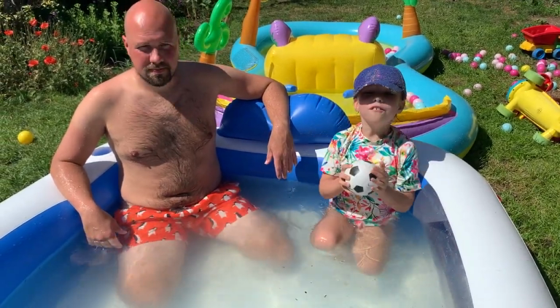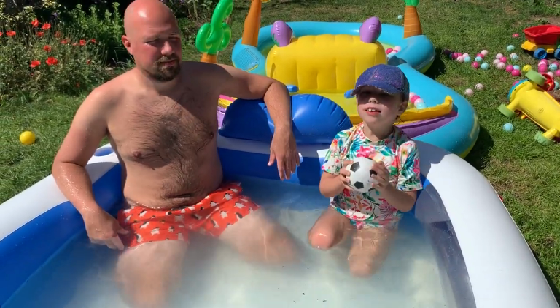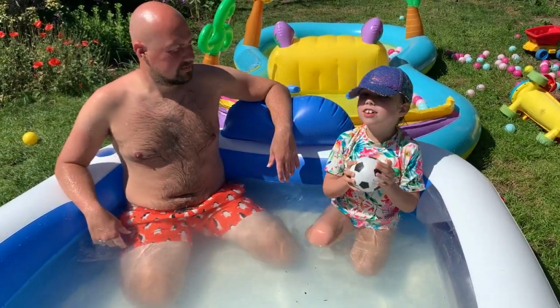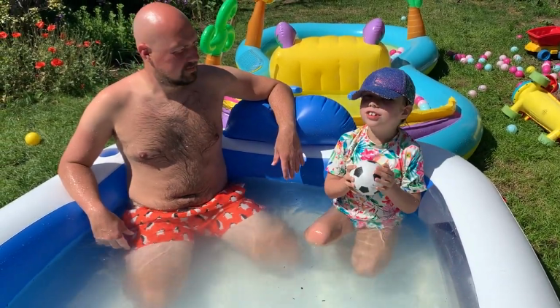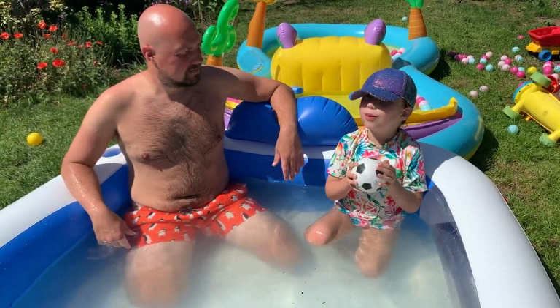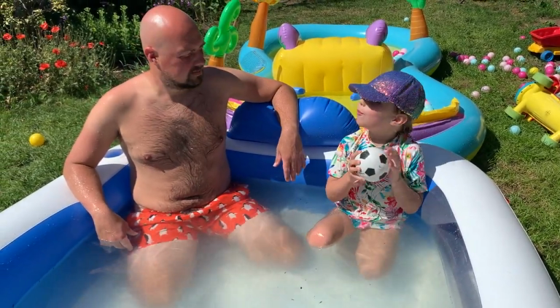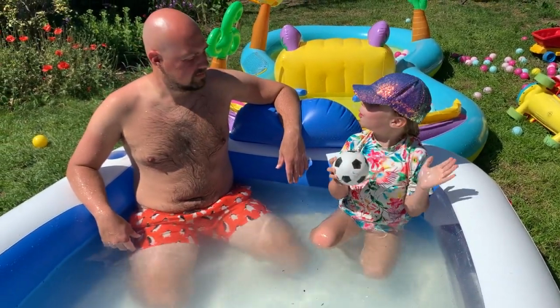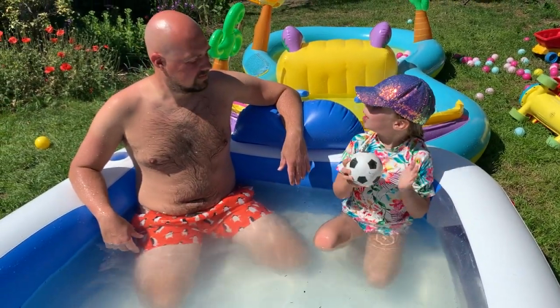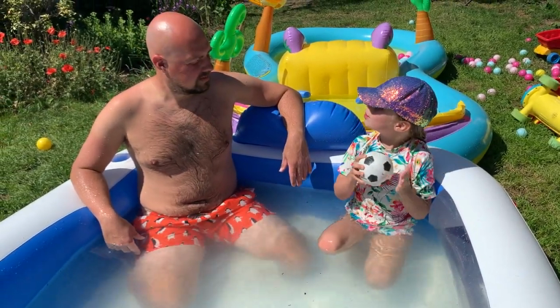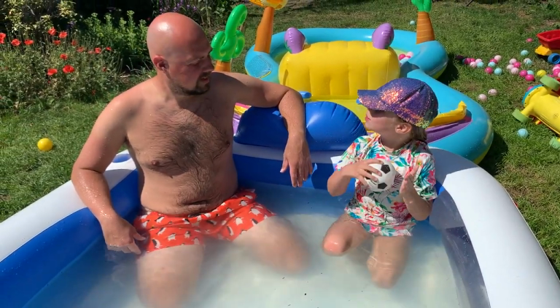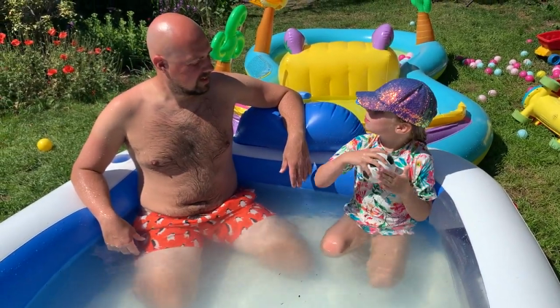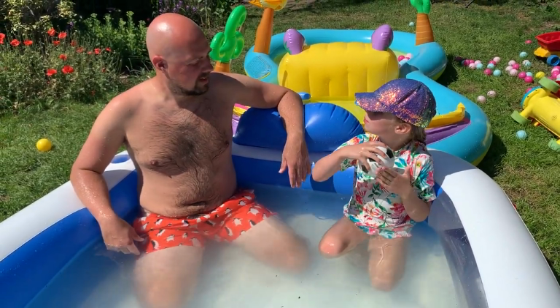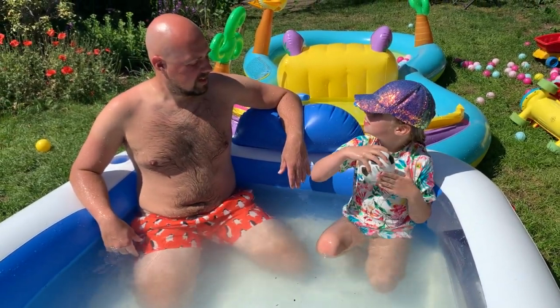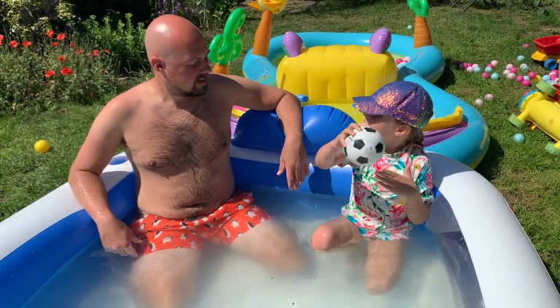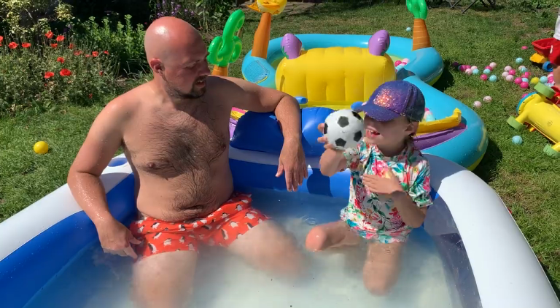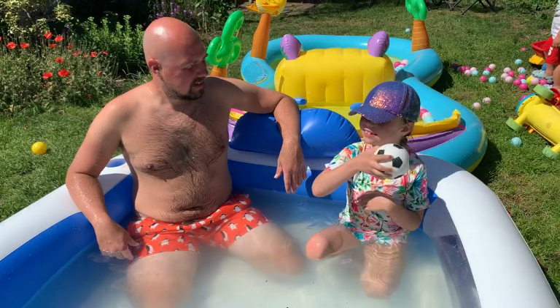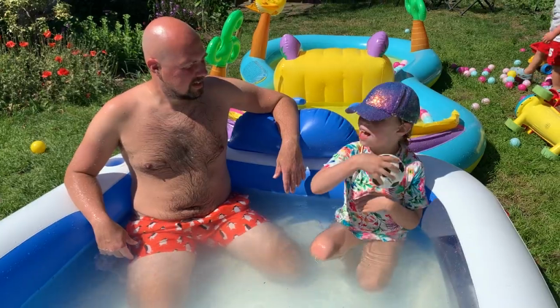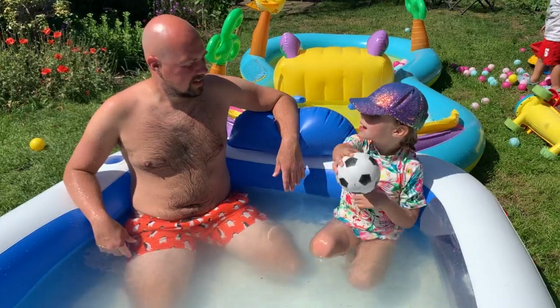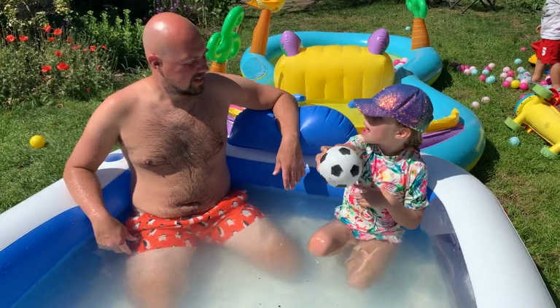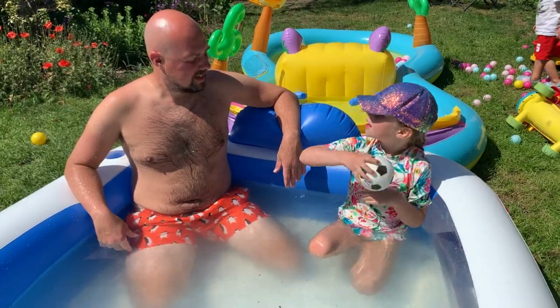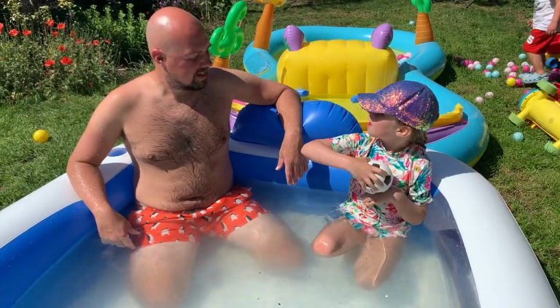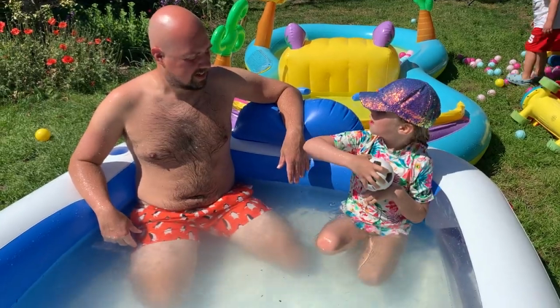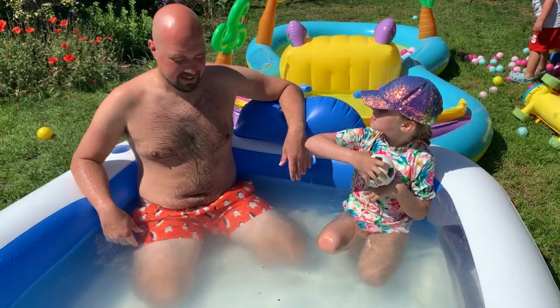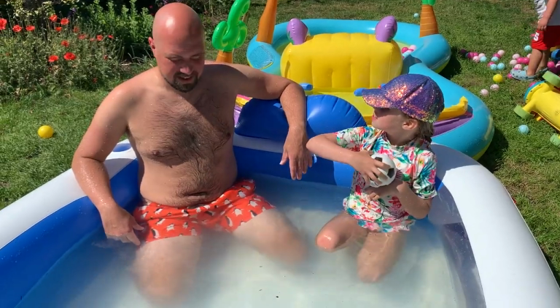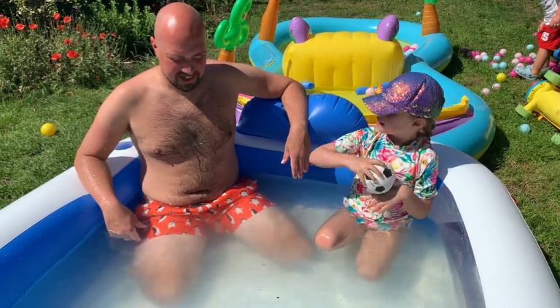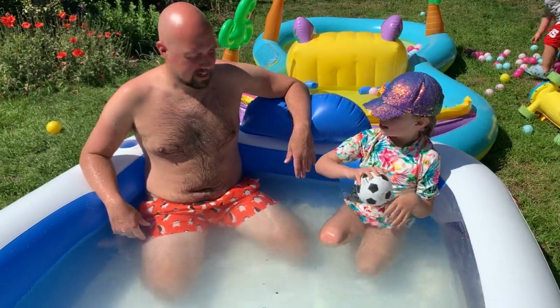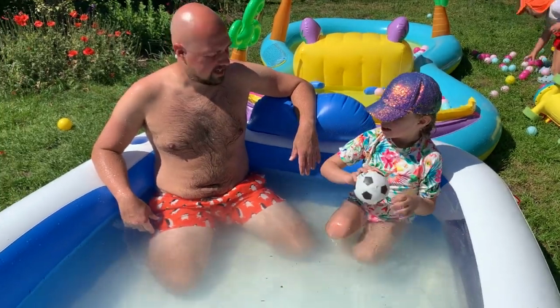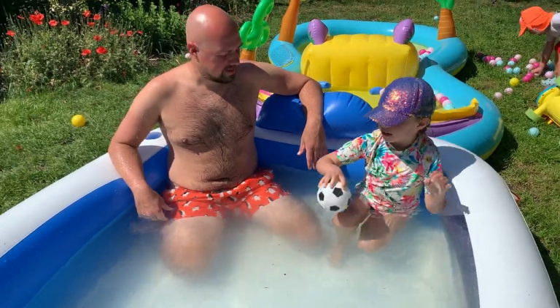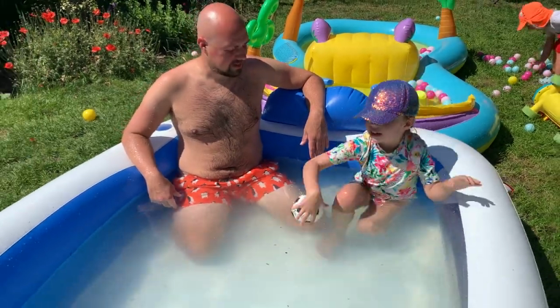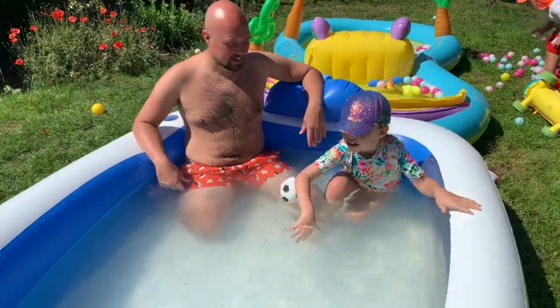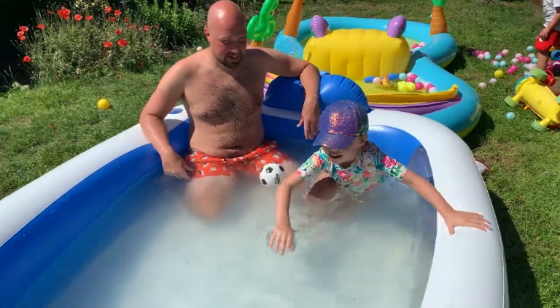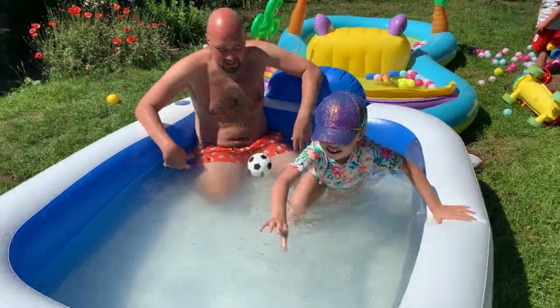First we're going to do our warm up where we do a race there, there, there. Ok, you ready? And you're out, get set, go!